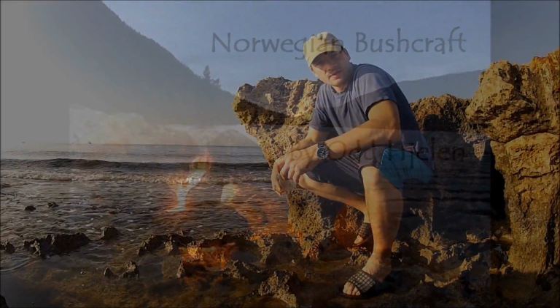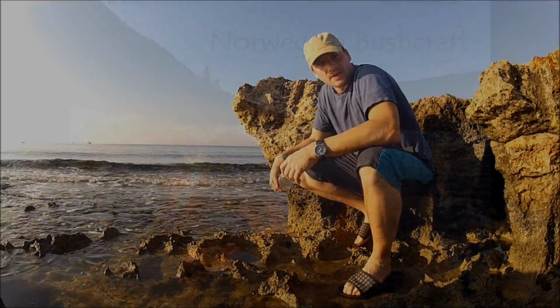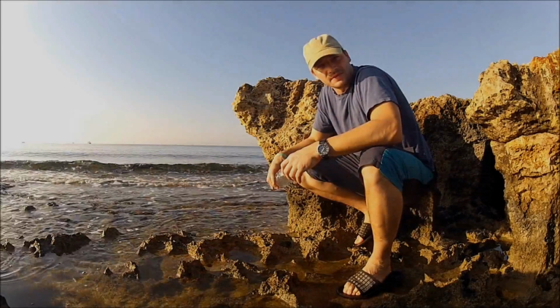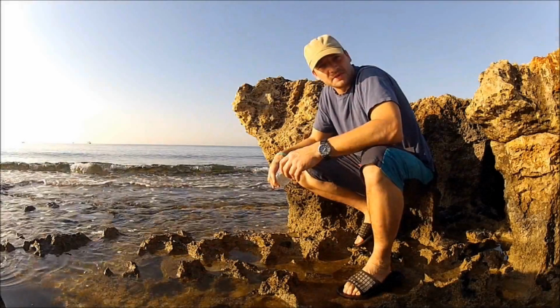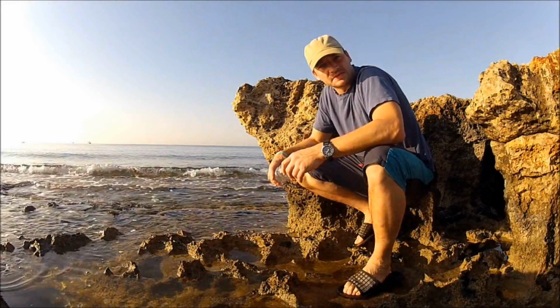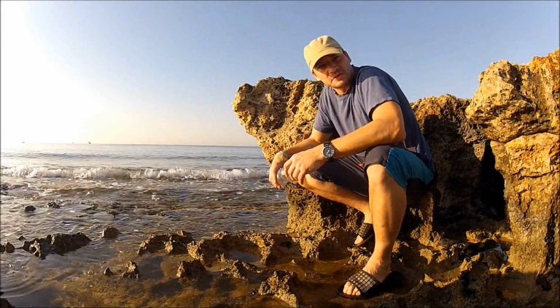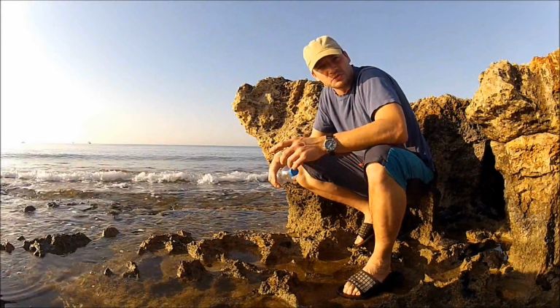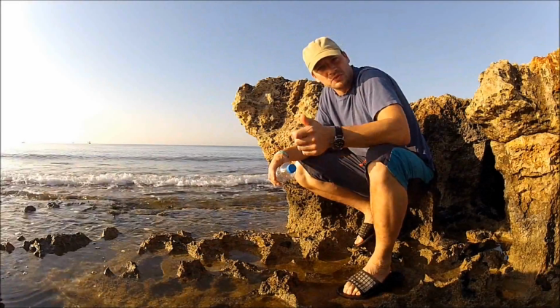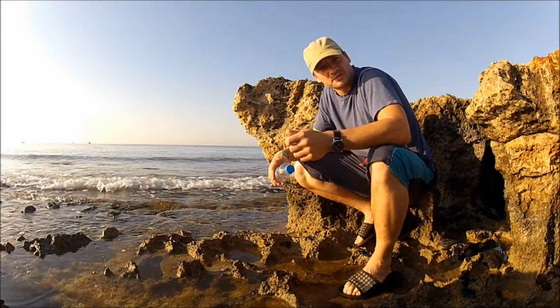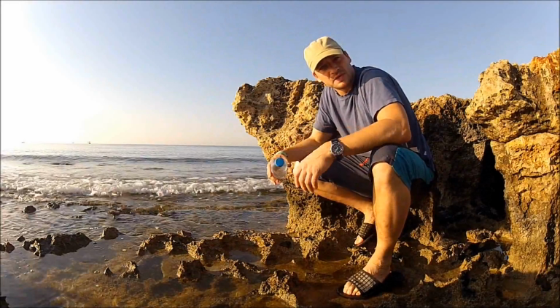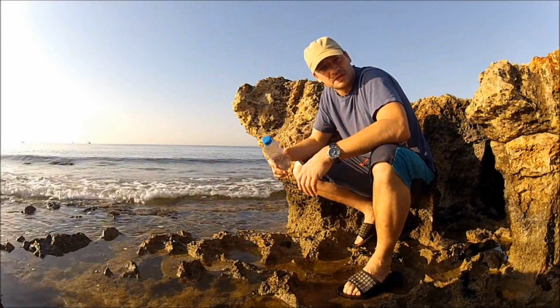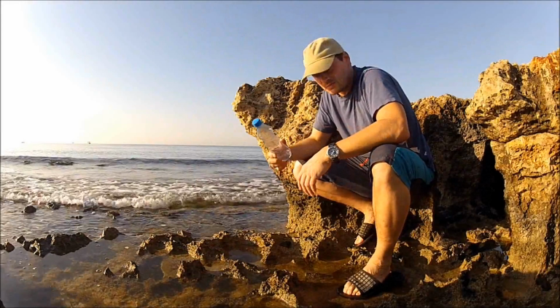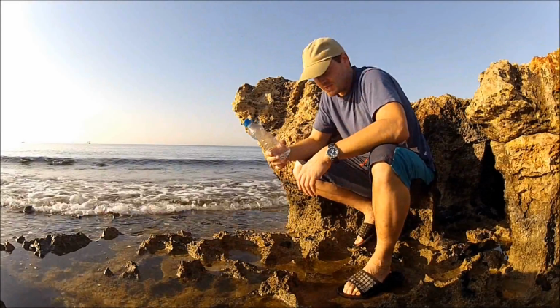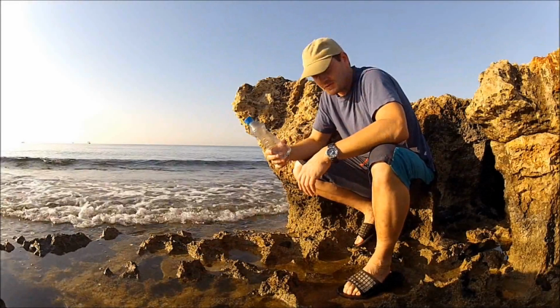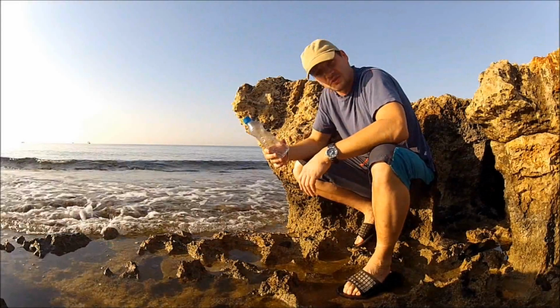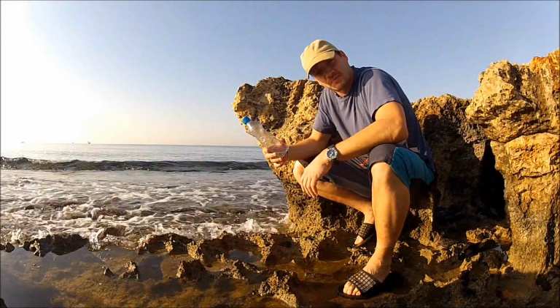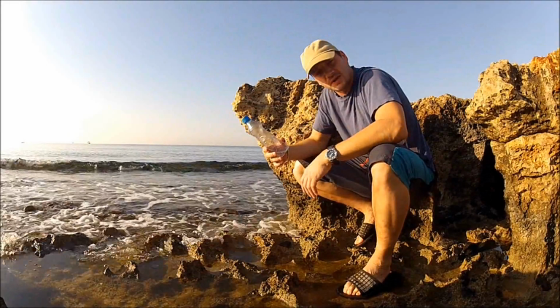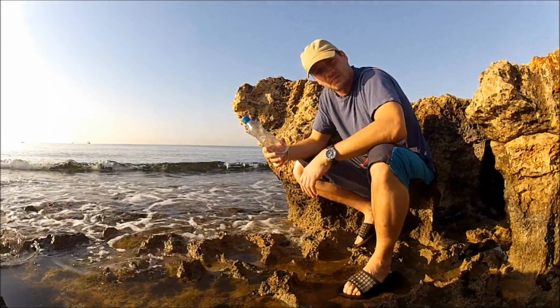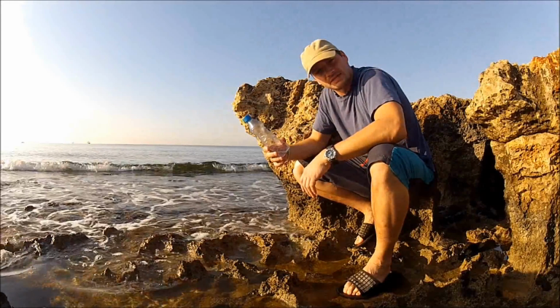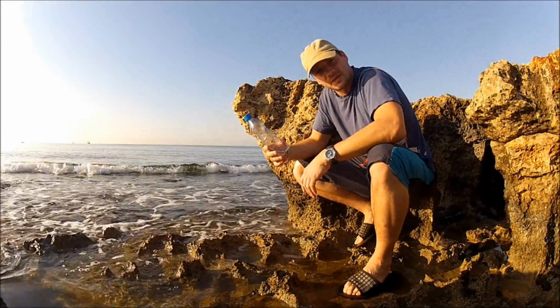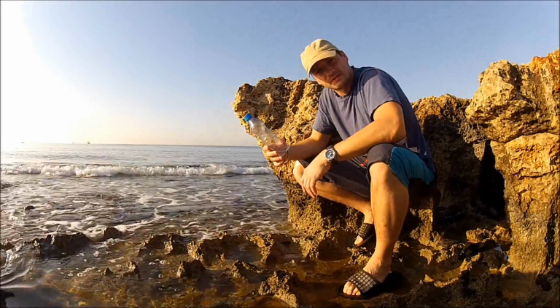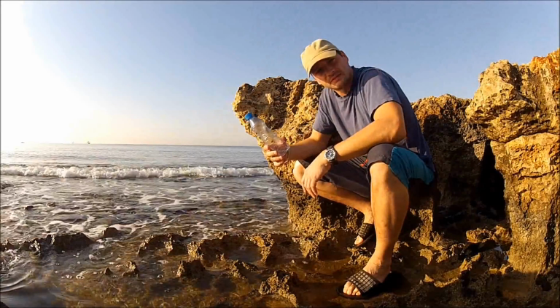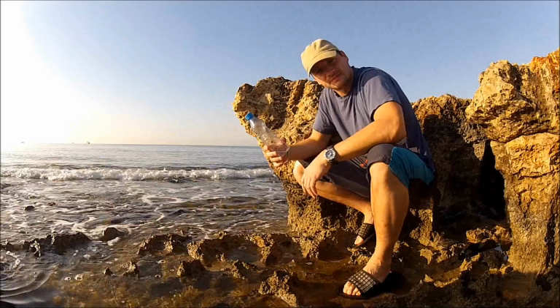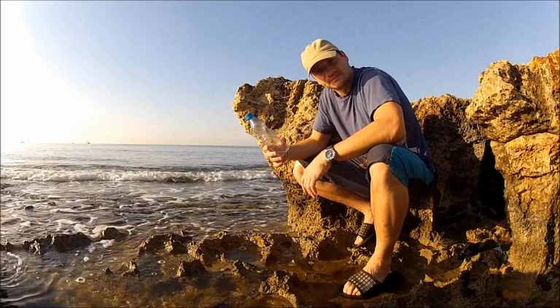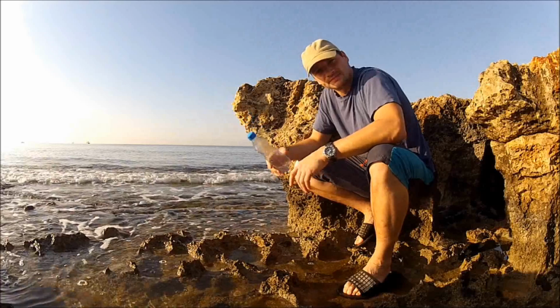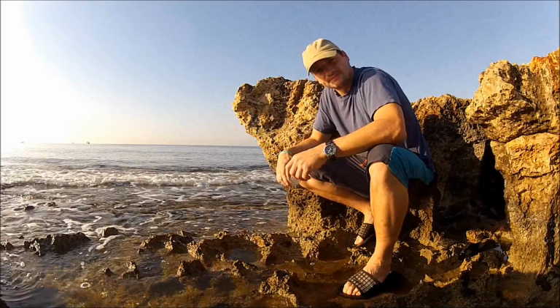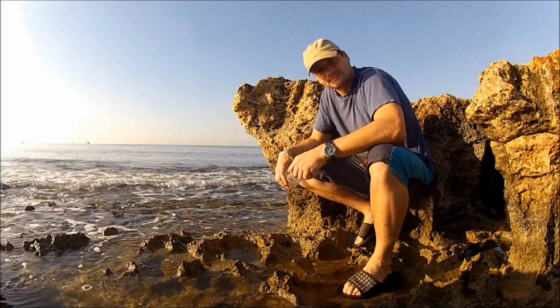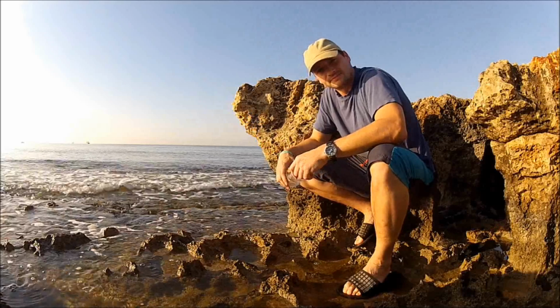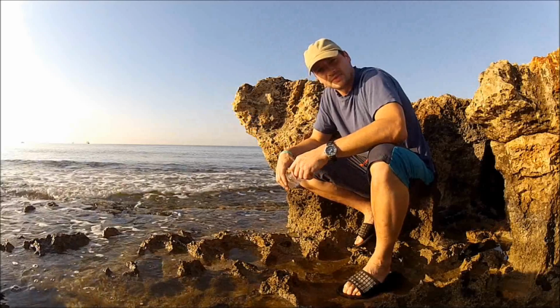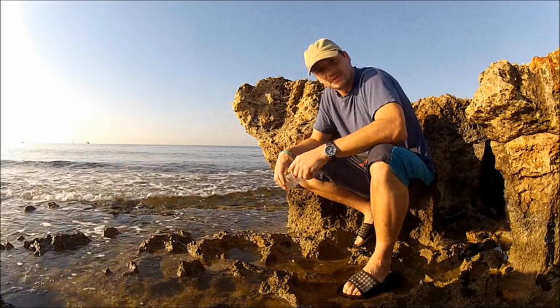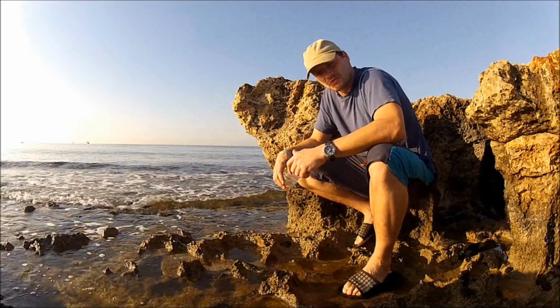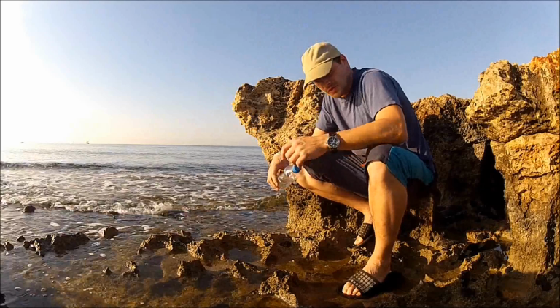I'm in Cyprus, telling you how to make a DIY fish trap out of a plastic bottle, so come along.